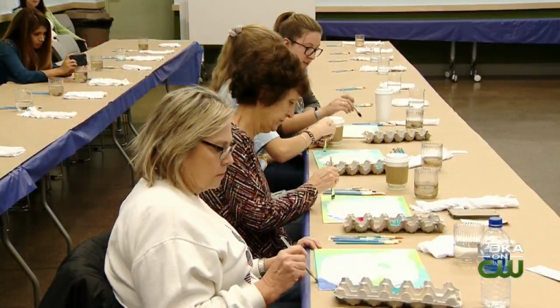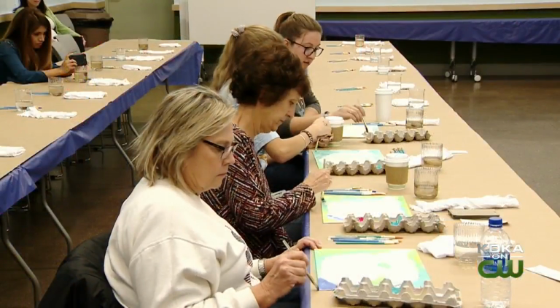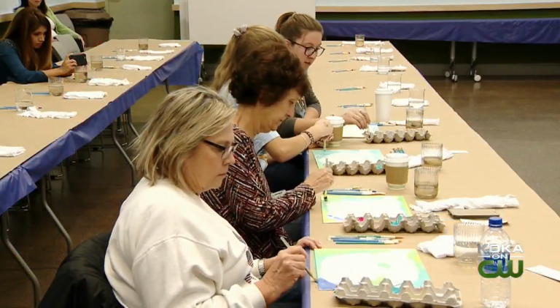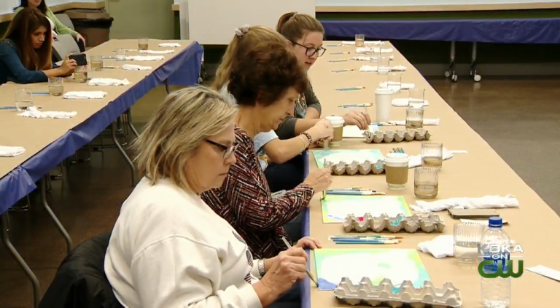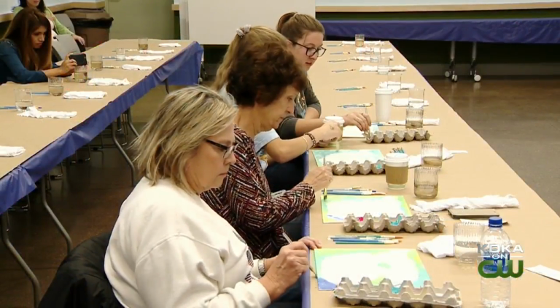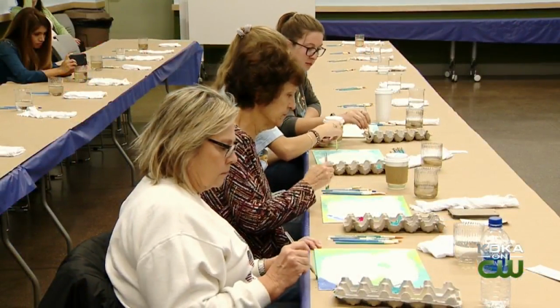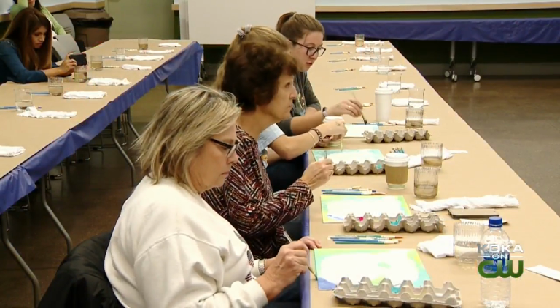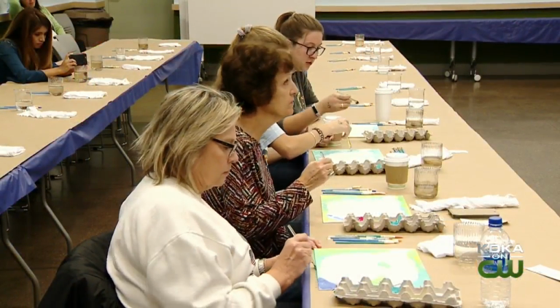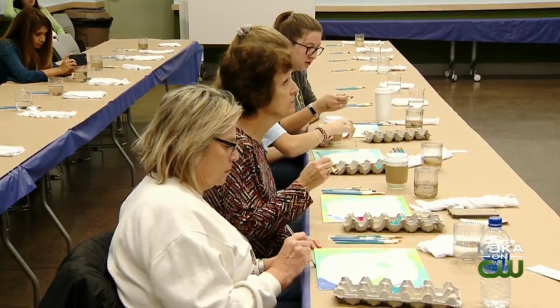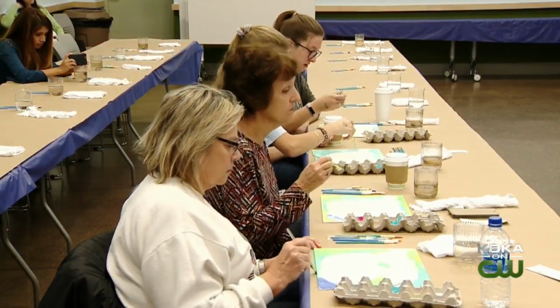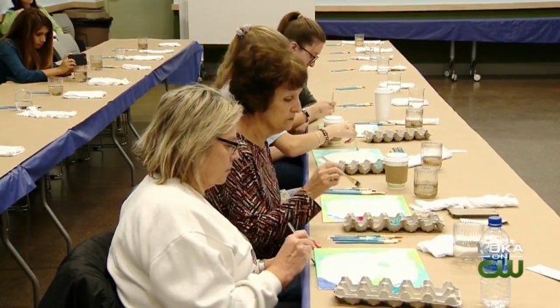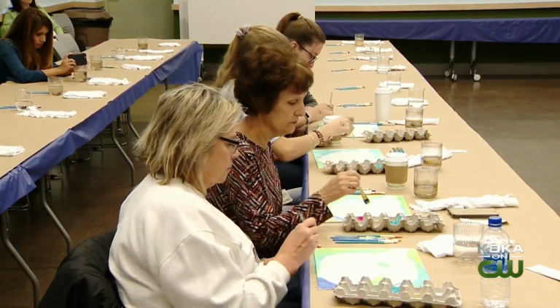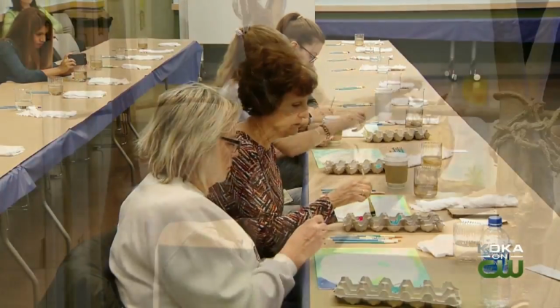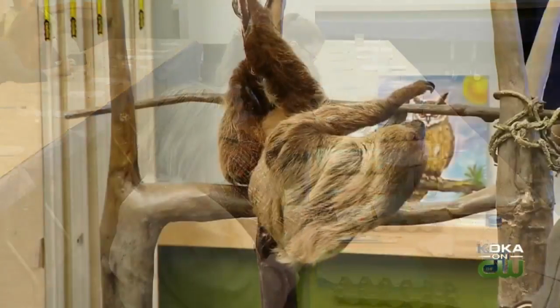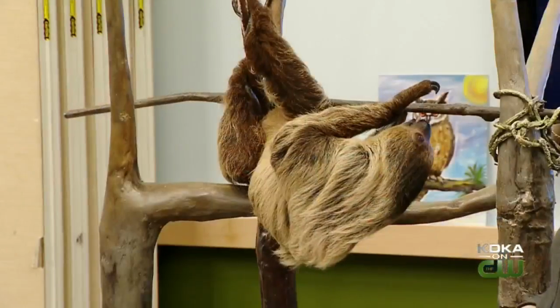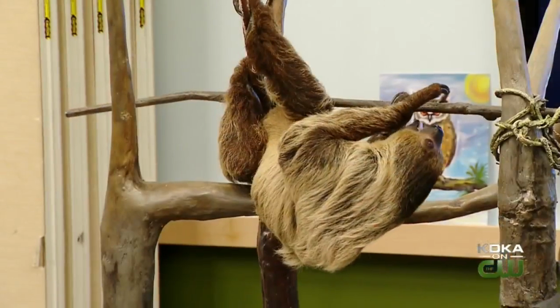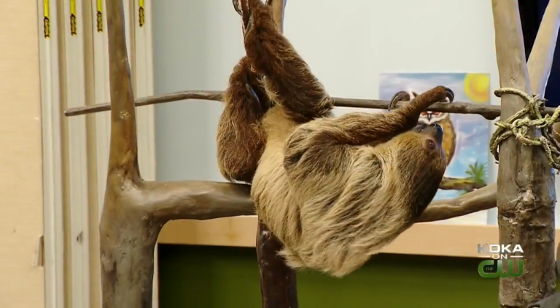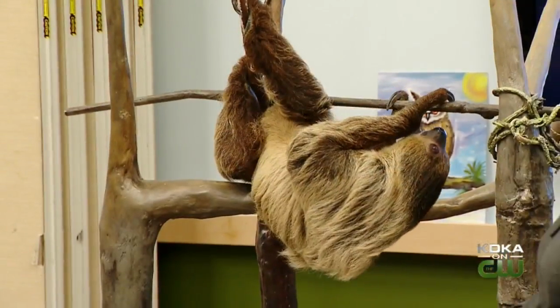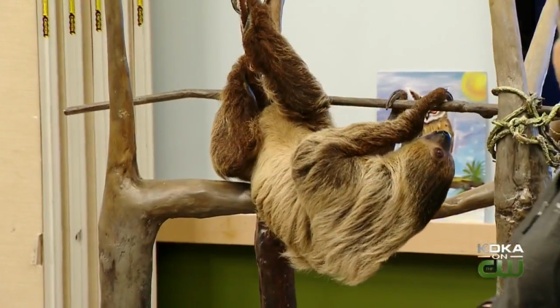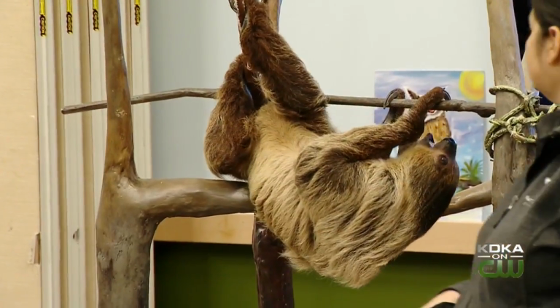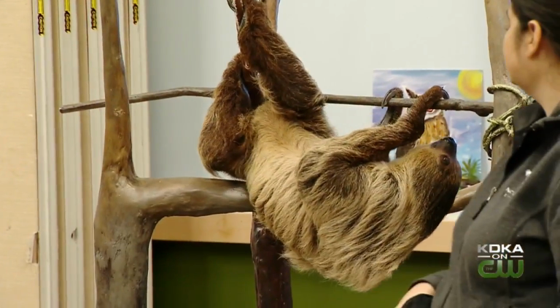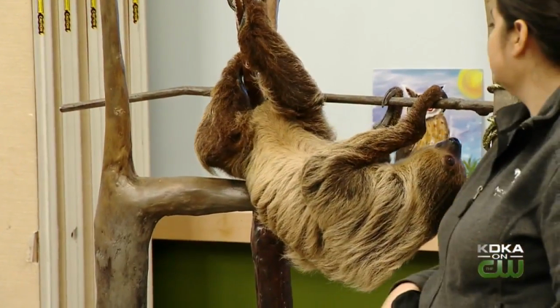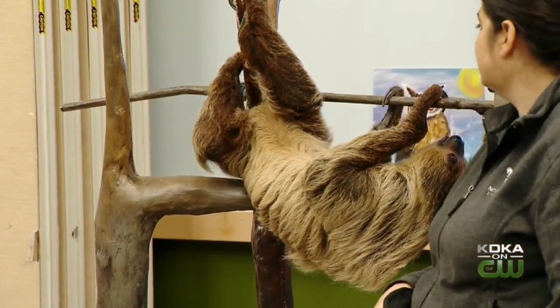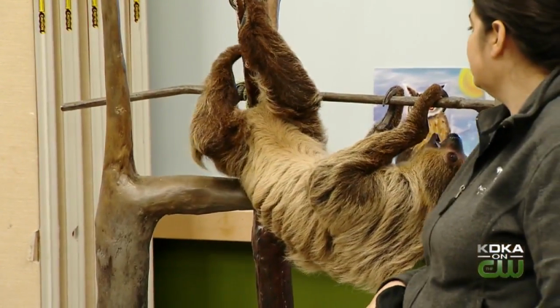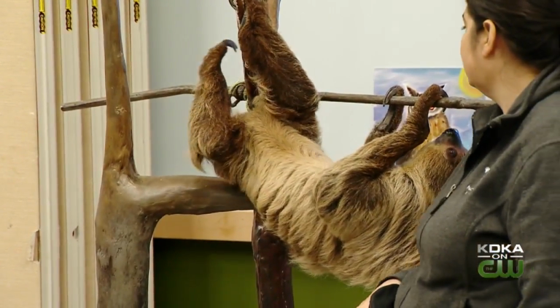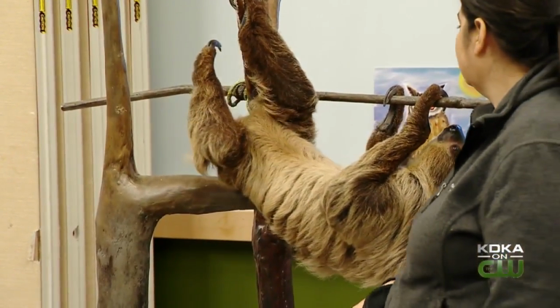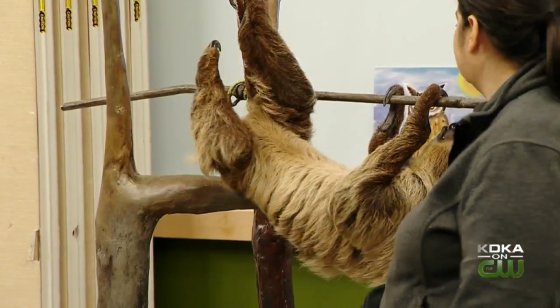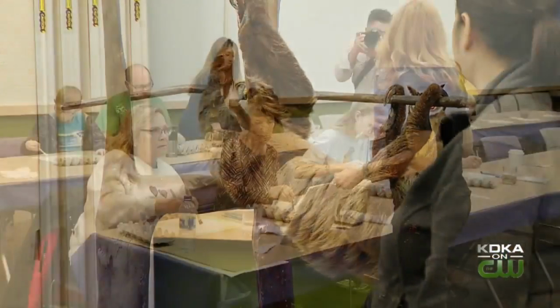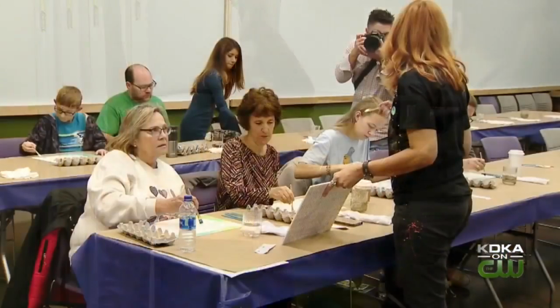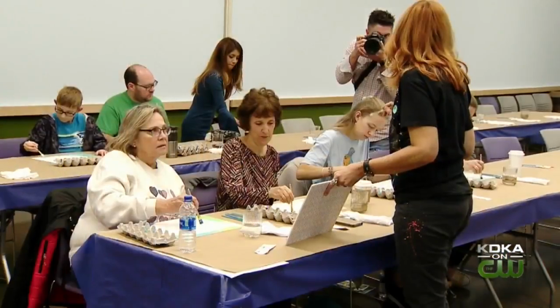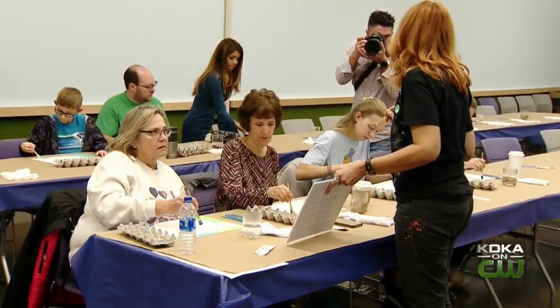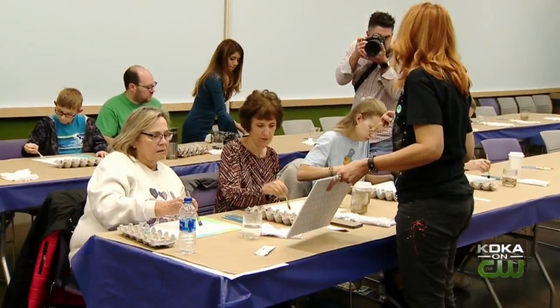They hope to finish the mural by tomorrow. The aviary will let us know when they're going to unveil it to the public.